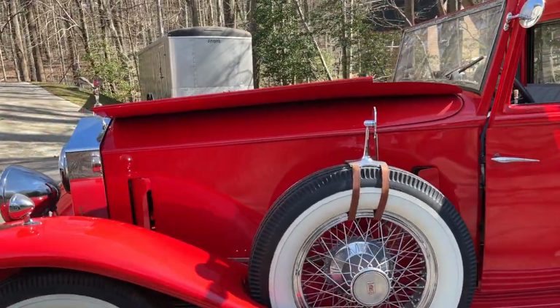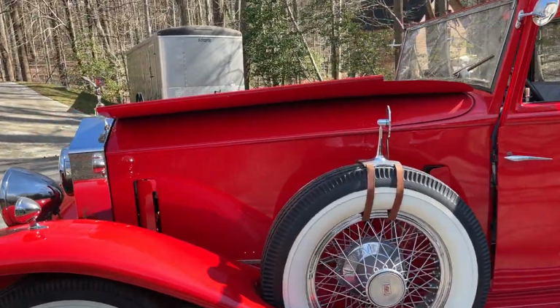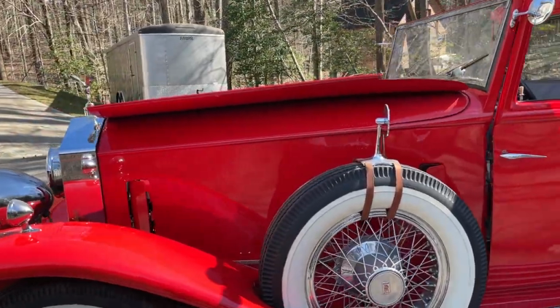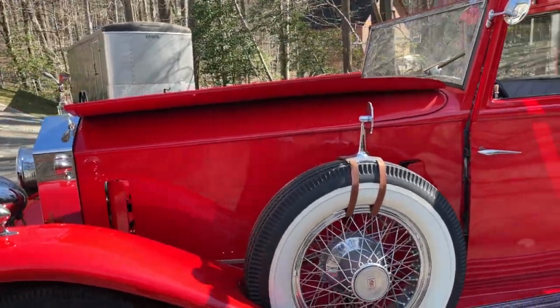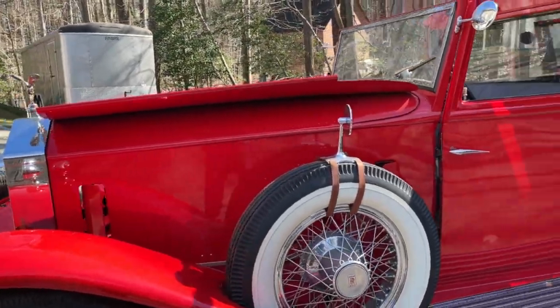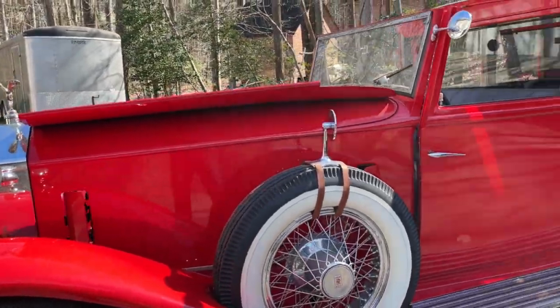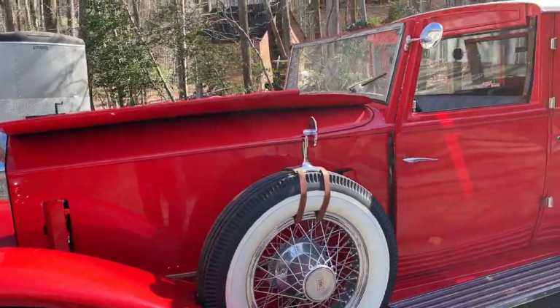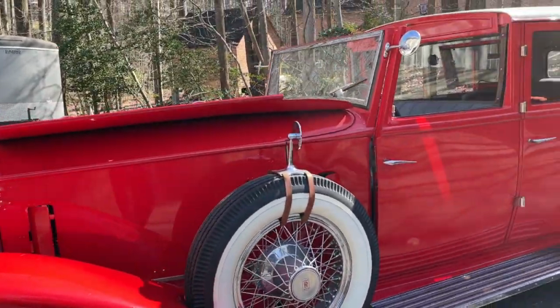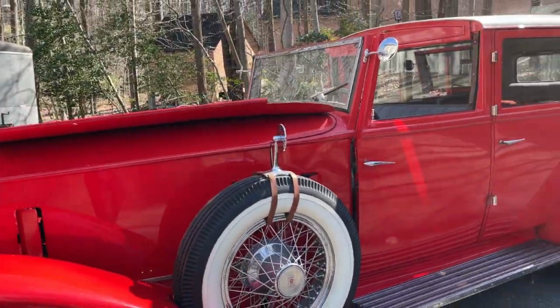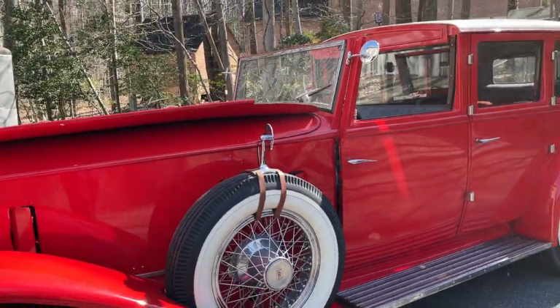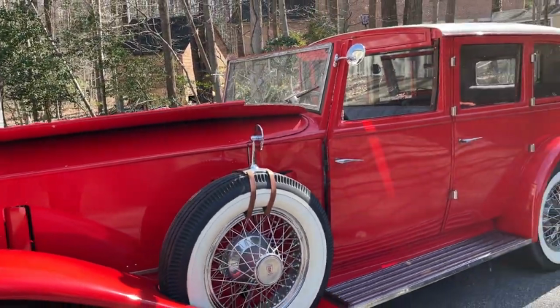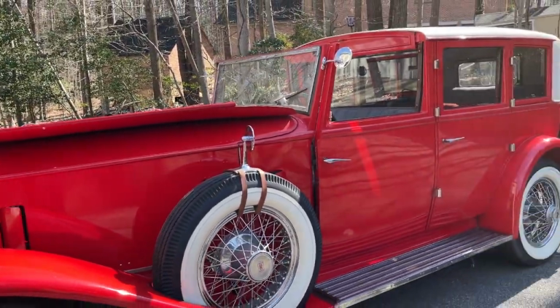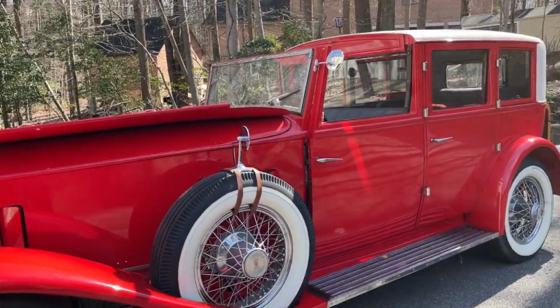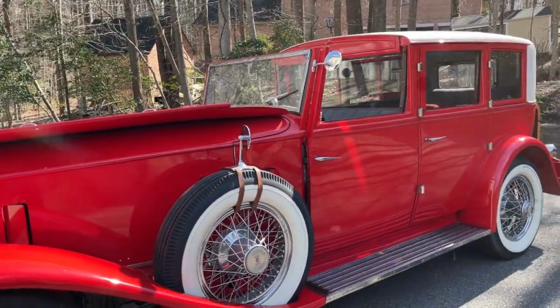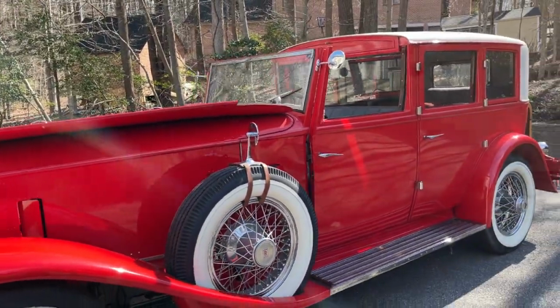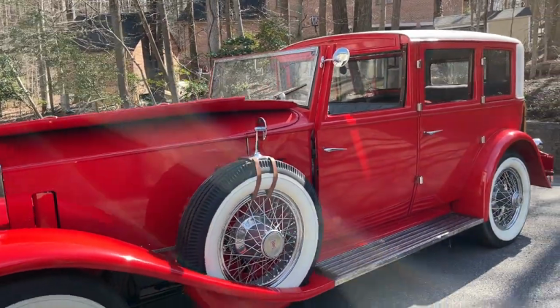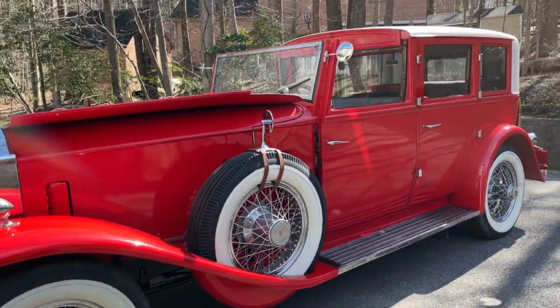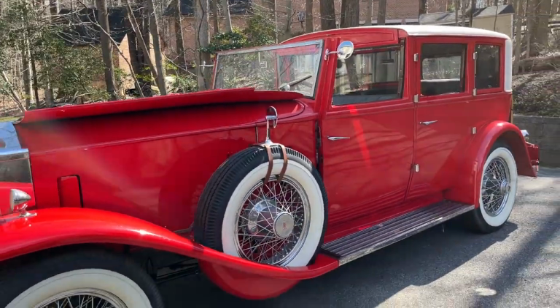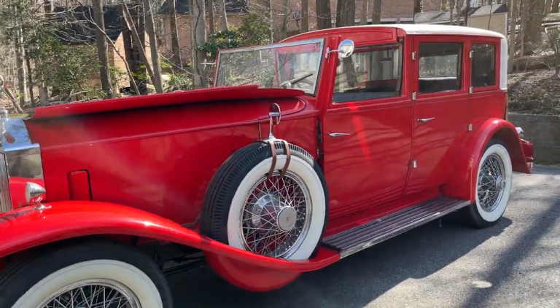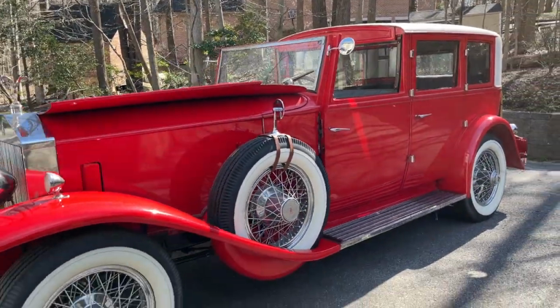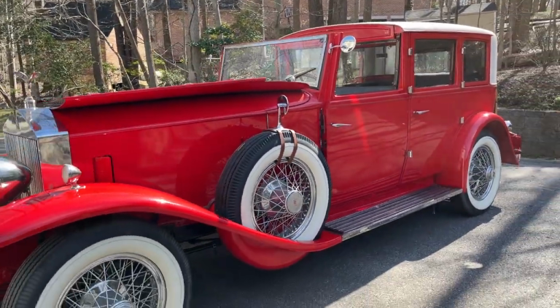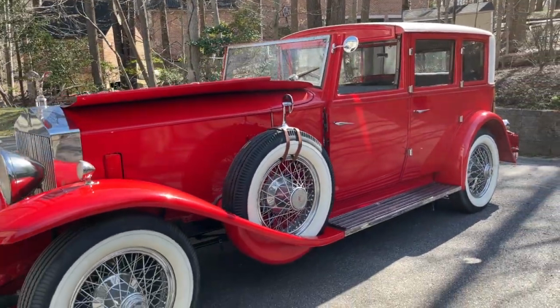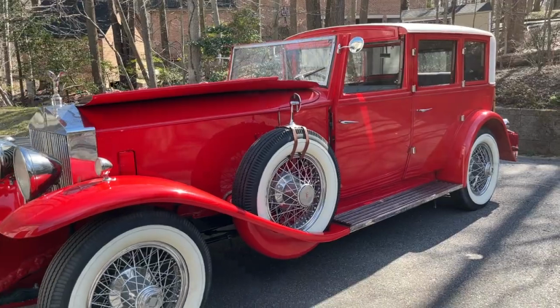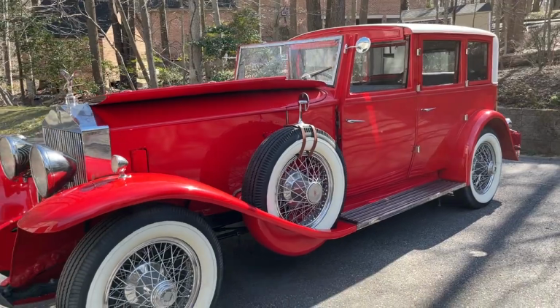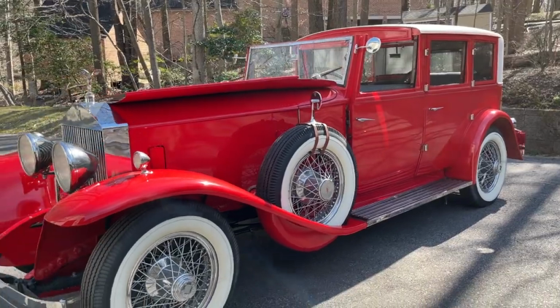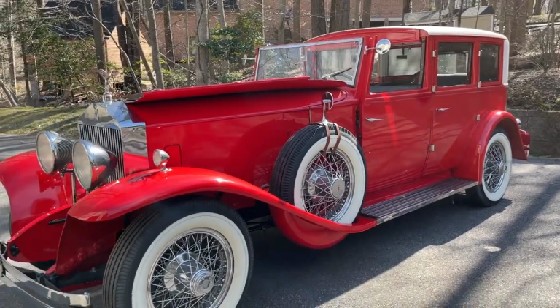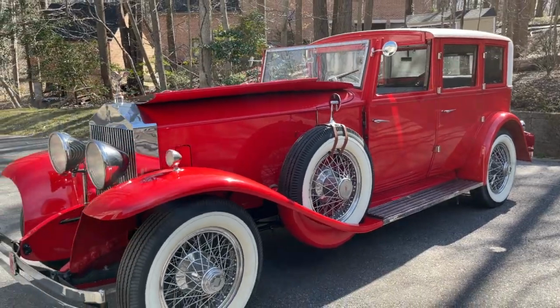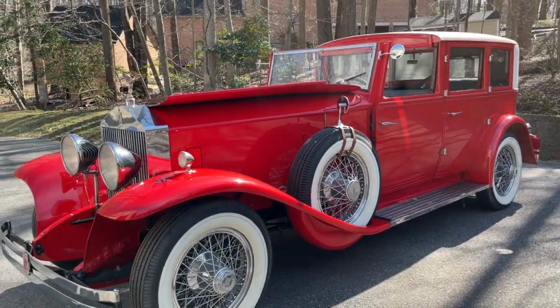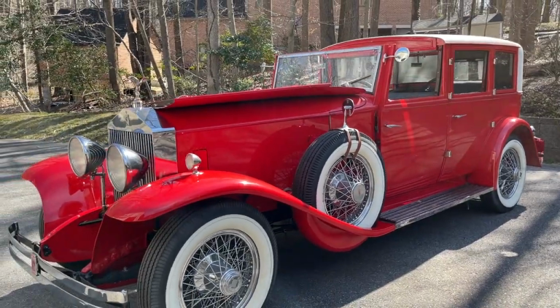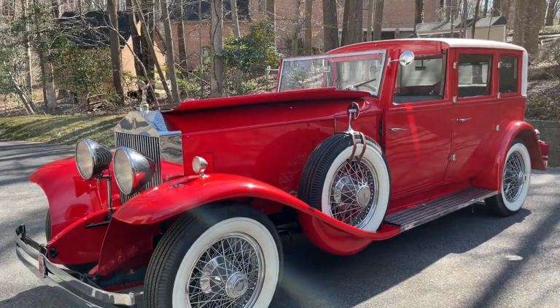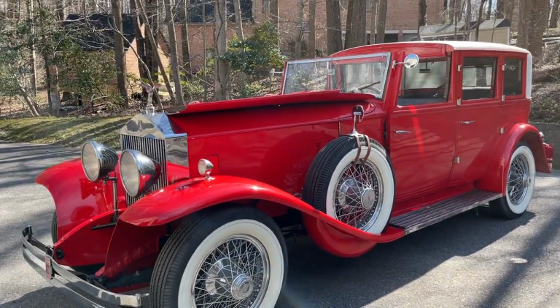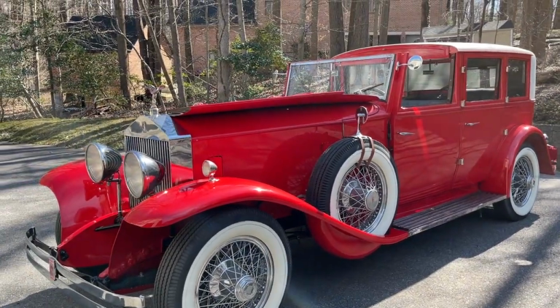That's our '31. Hope you enjoyed. We'll have it driving soon and we'll show you some videos riding around. Have a good day.